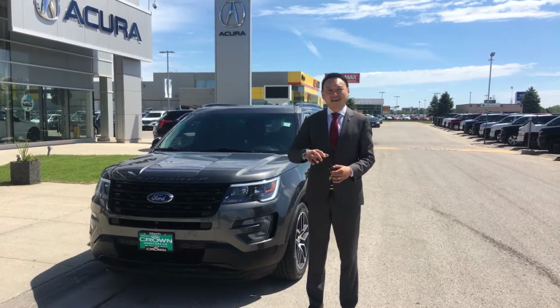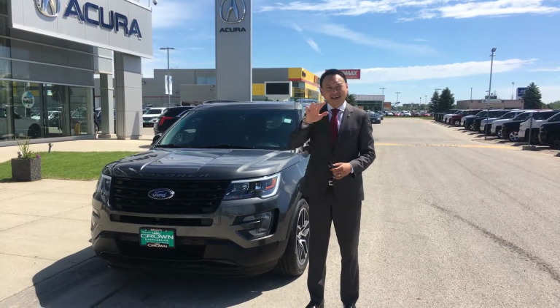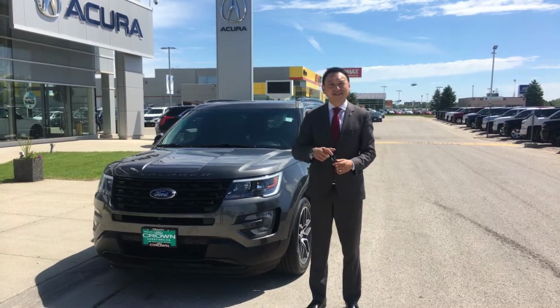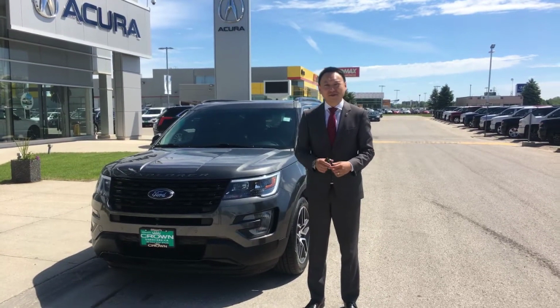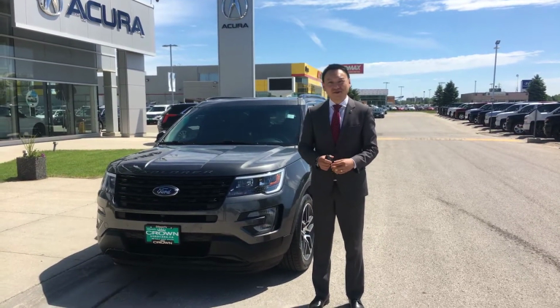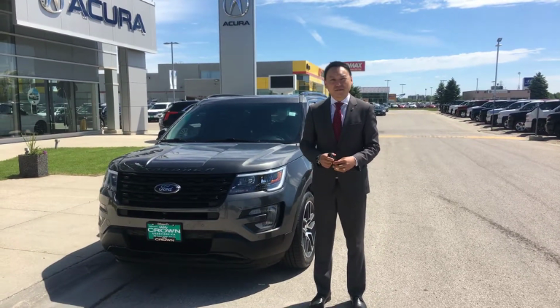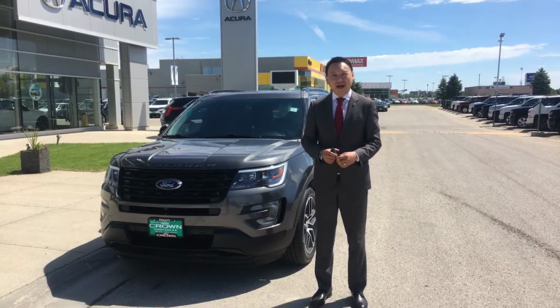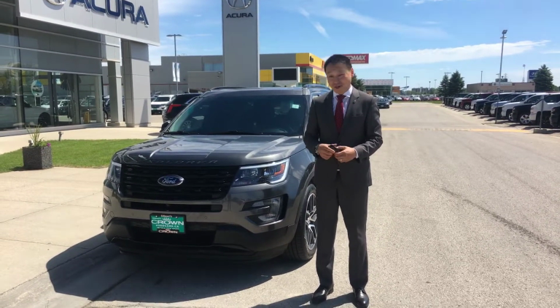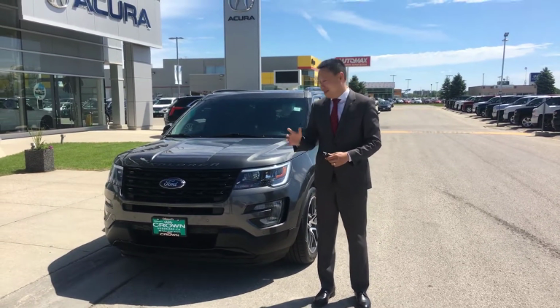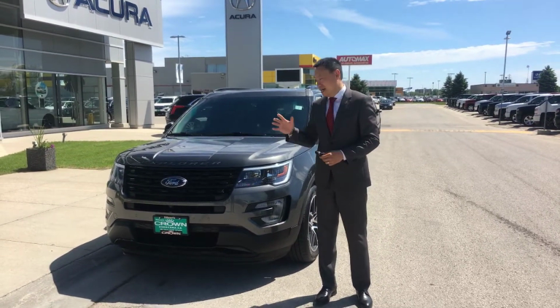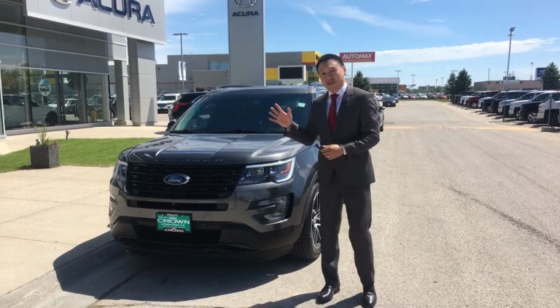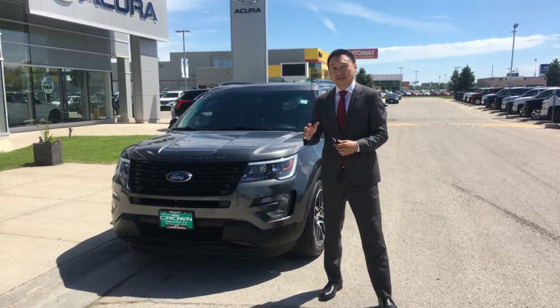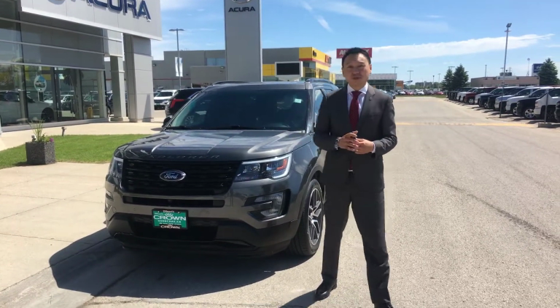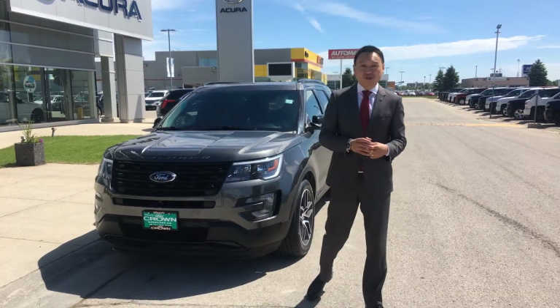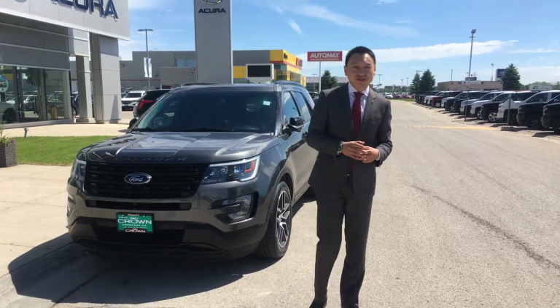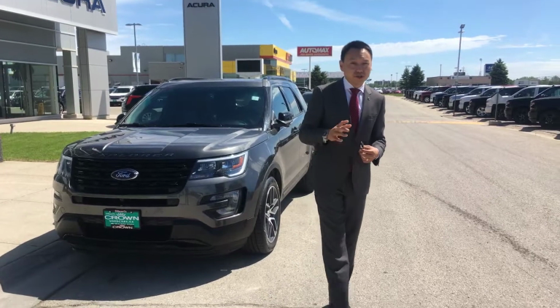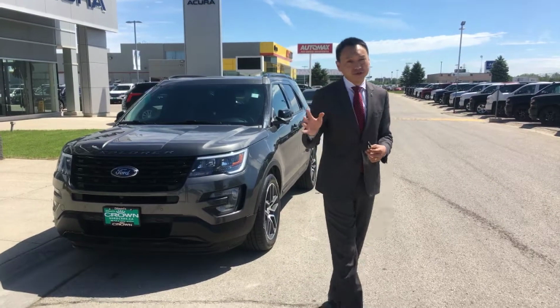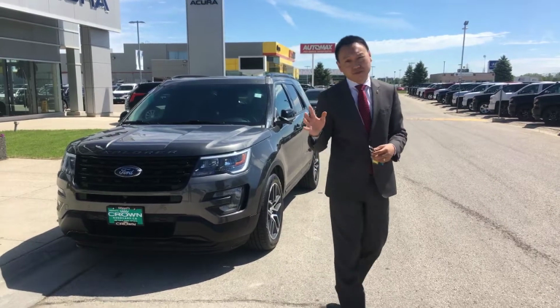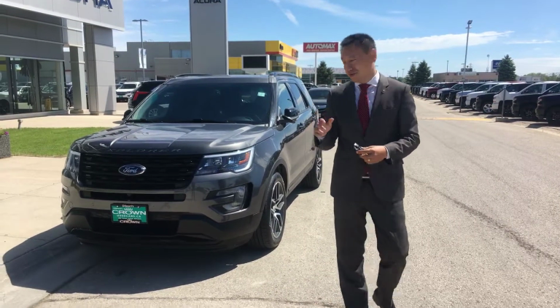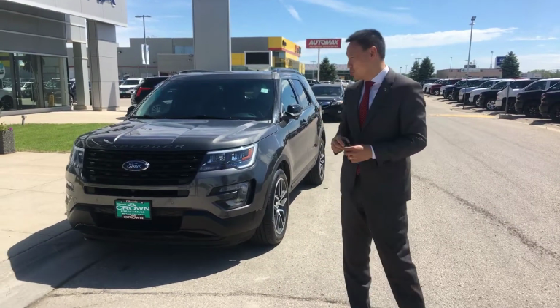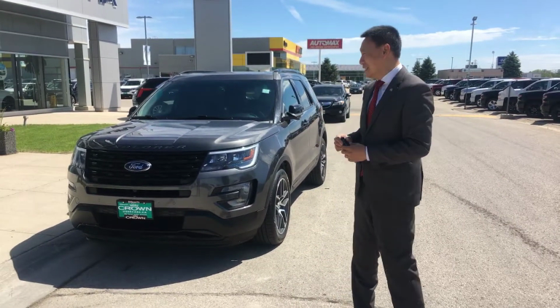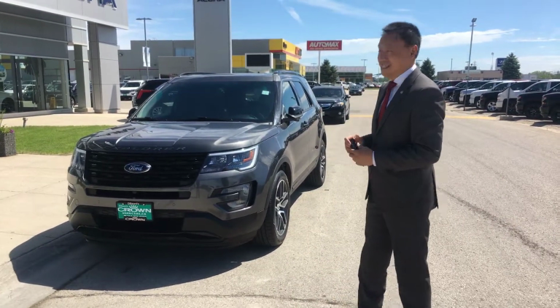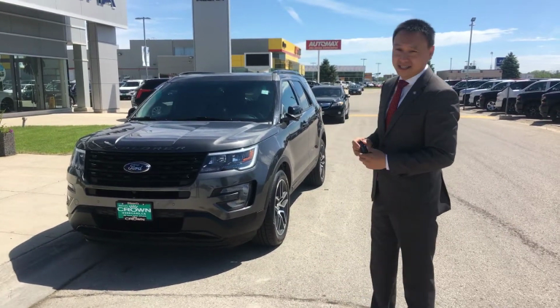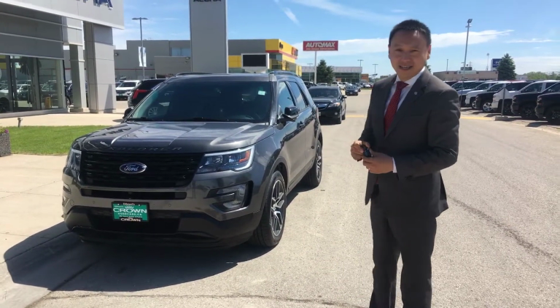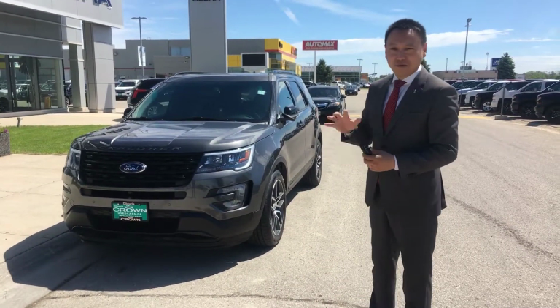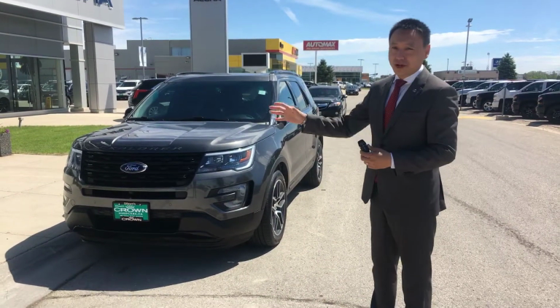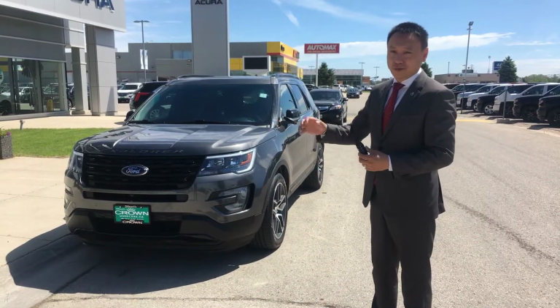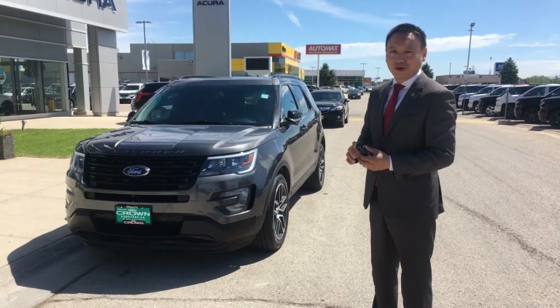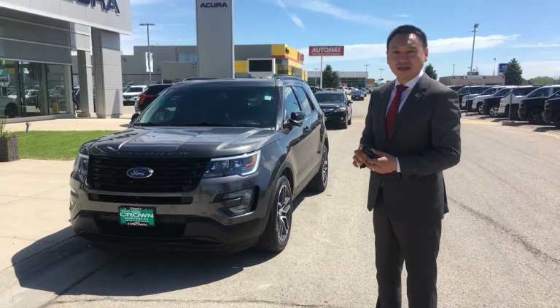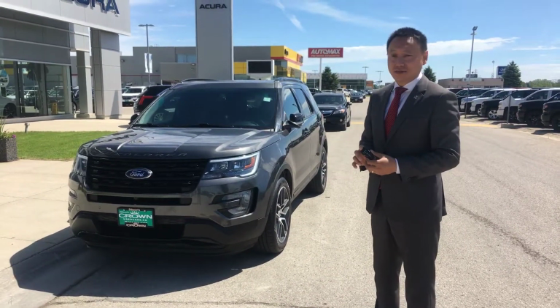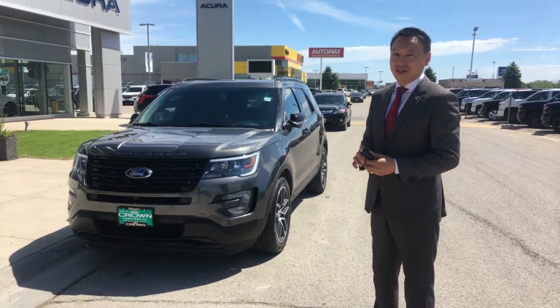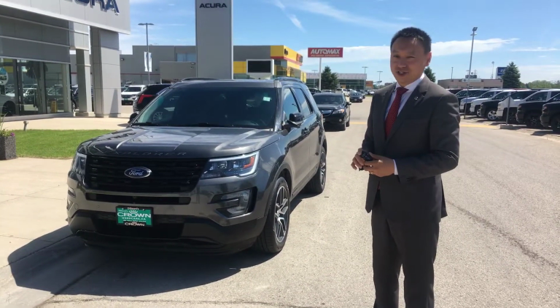Hey guys, this is Bruce from Cryacura. I want to take this opportunity to show you this beautiful 2016 Ford Explorer Sport Edition.